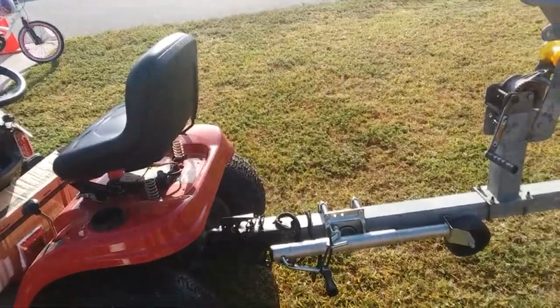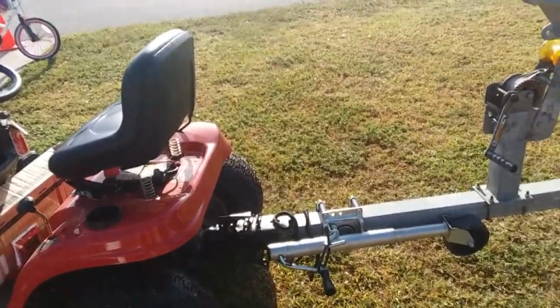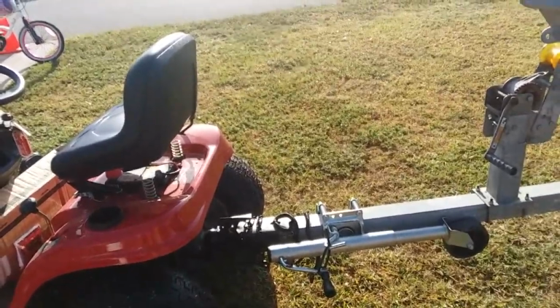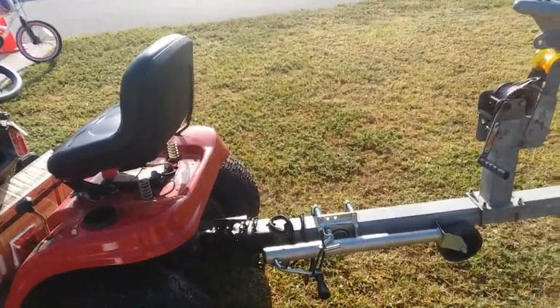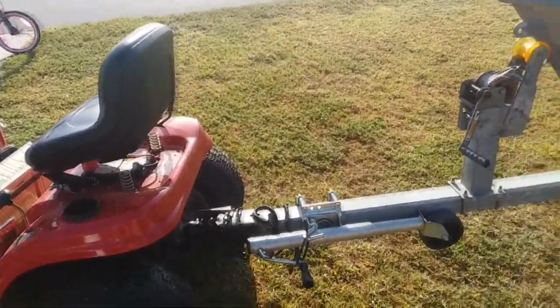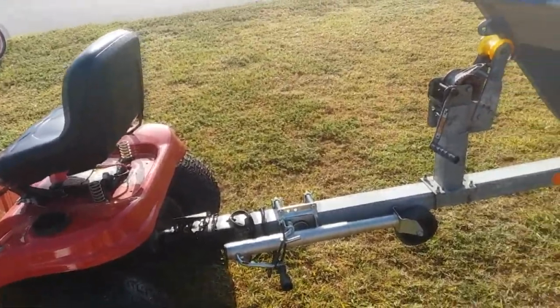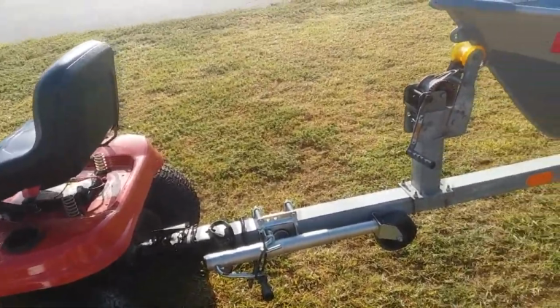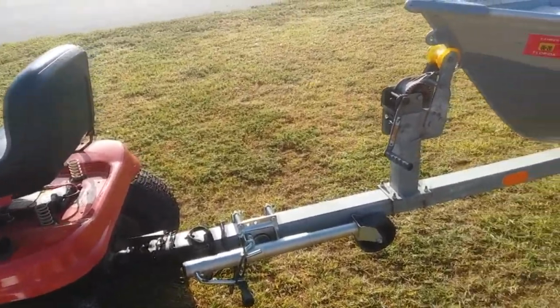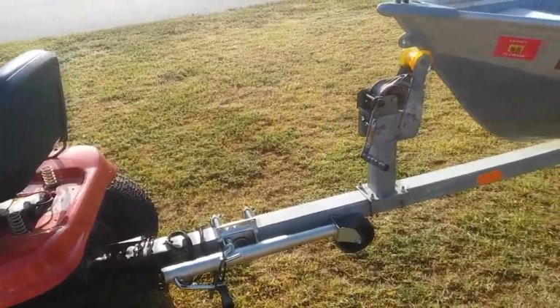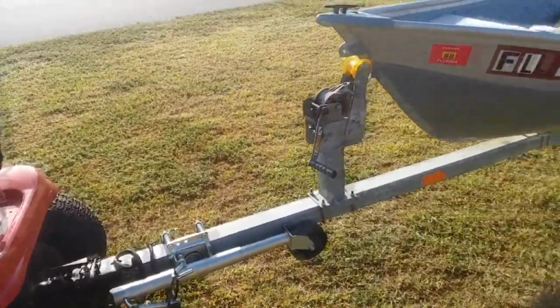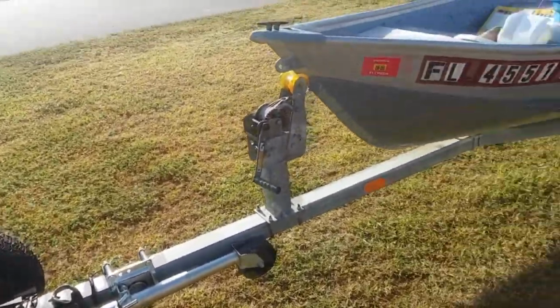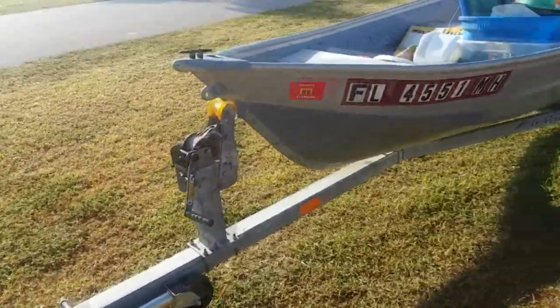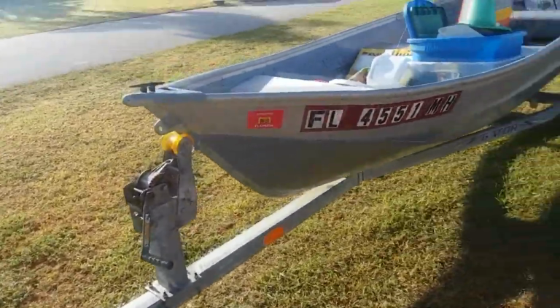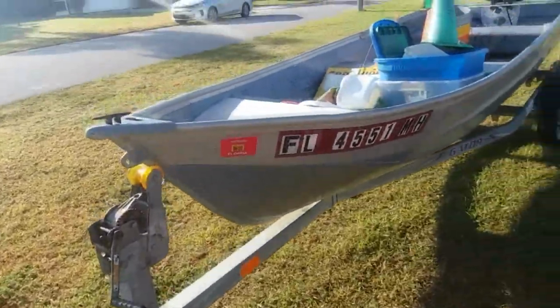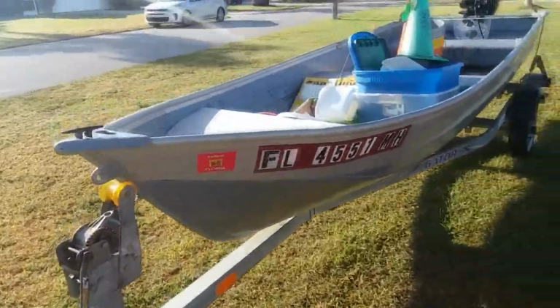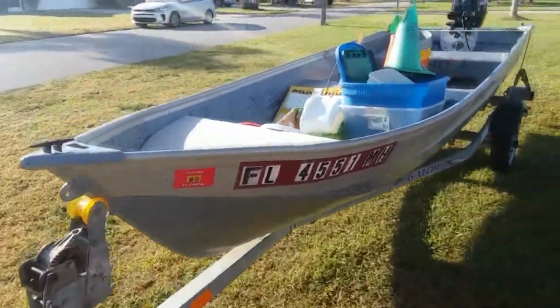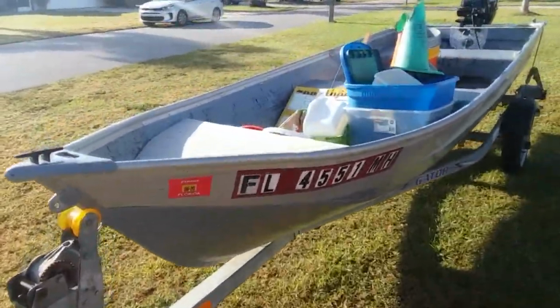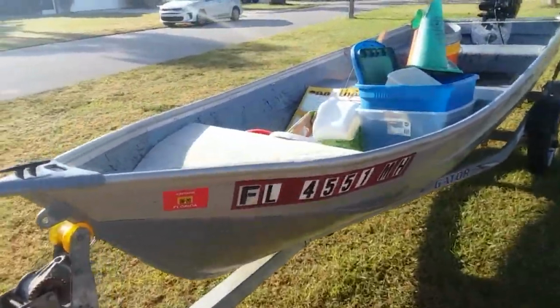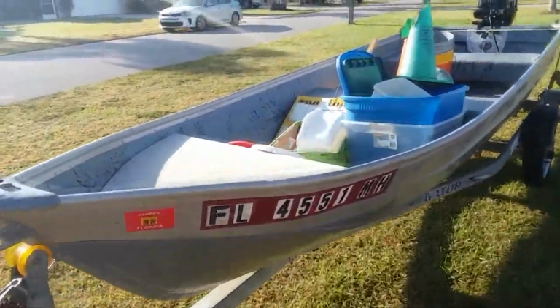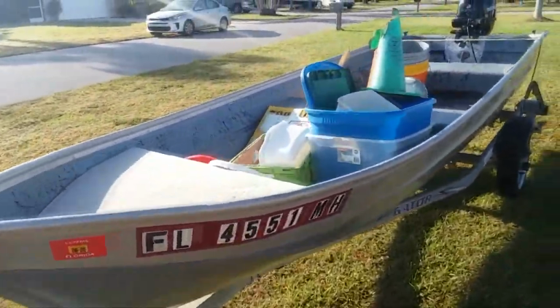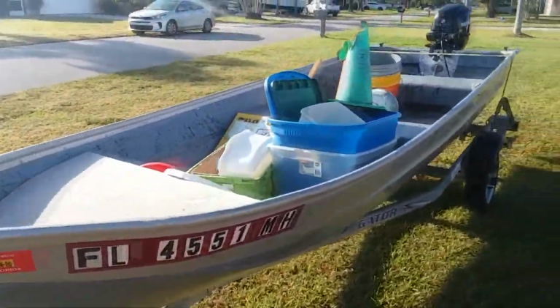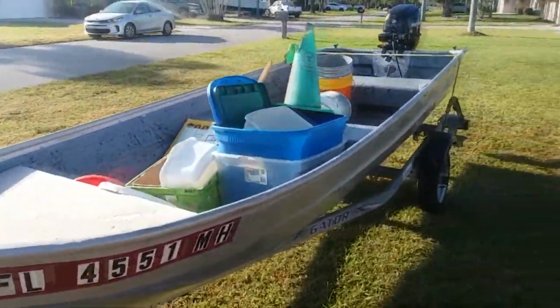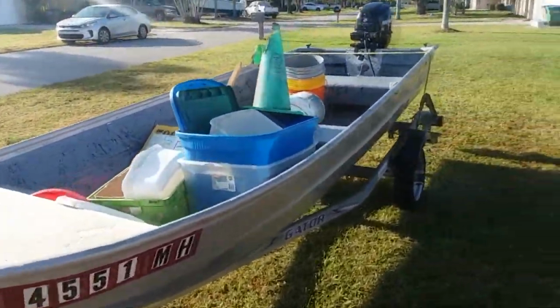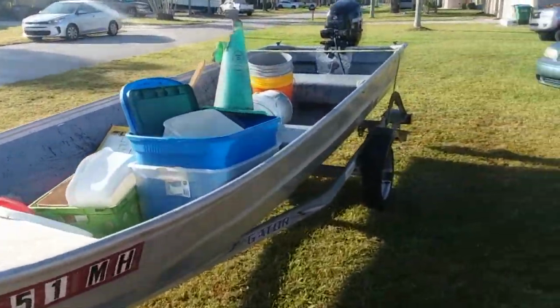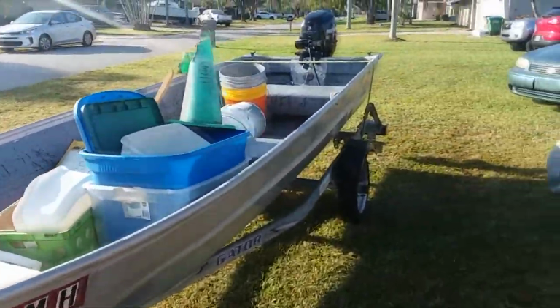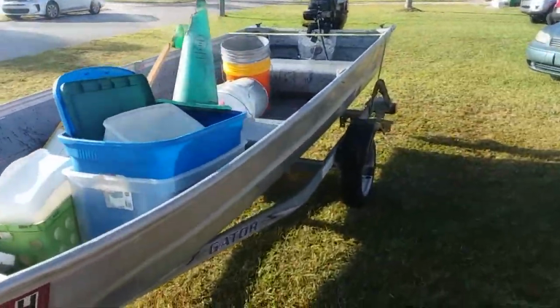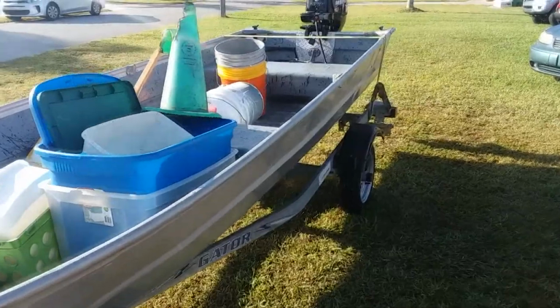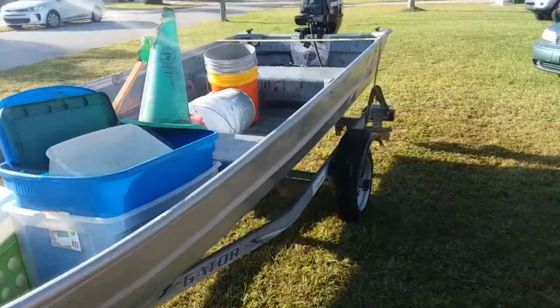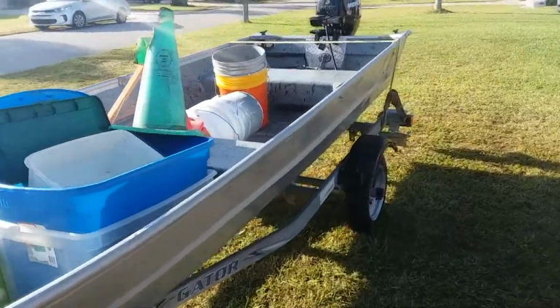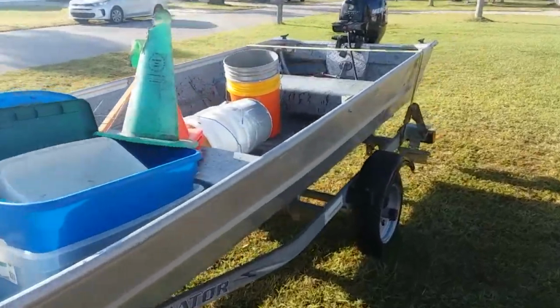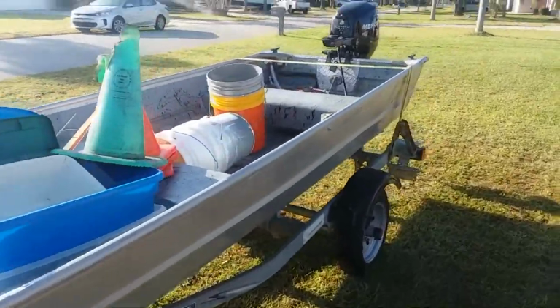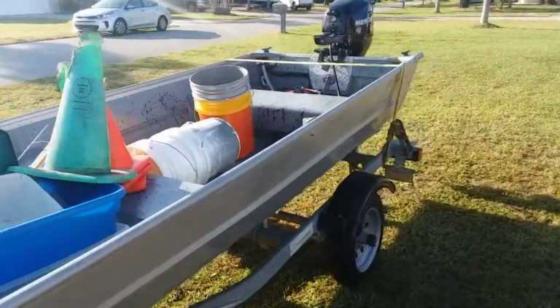The boat's for sale. That's $150. $150. $150 — a friend of mine.